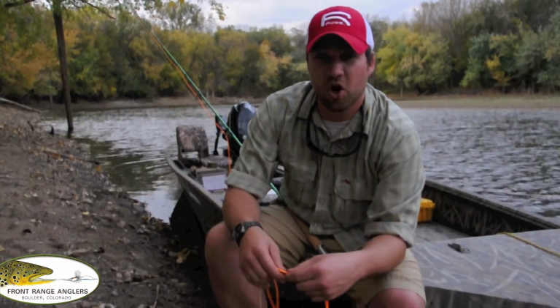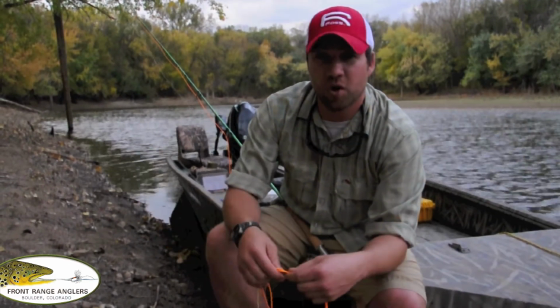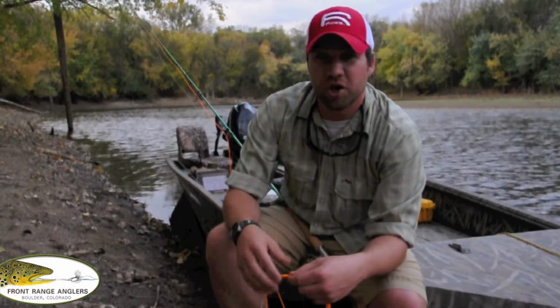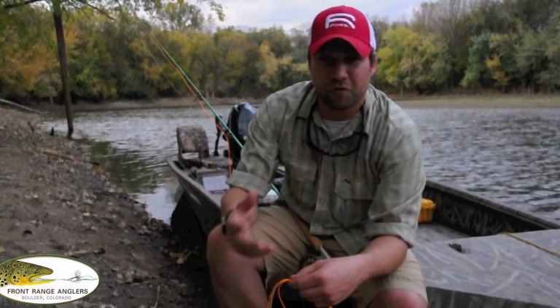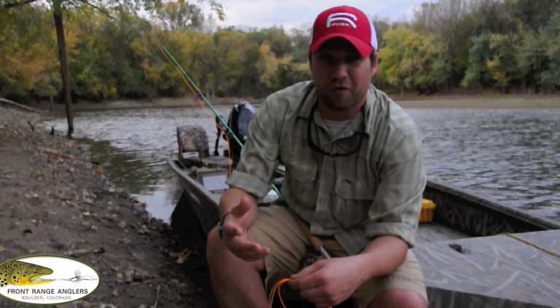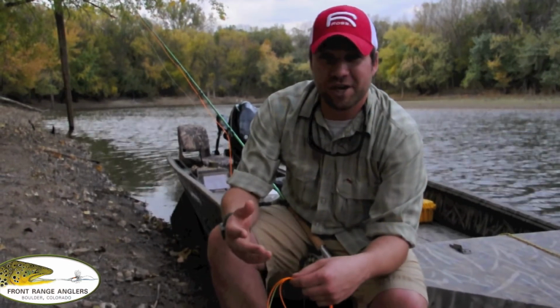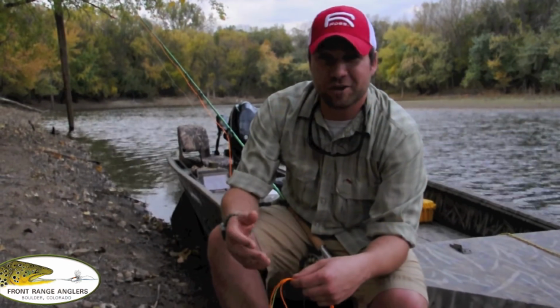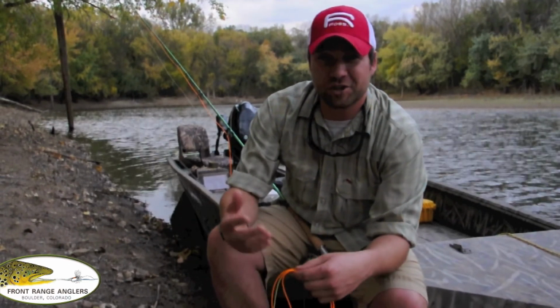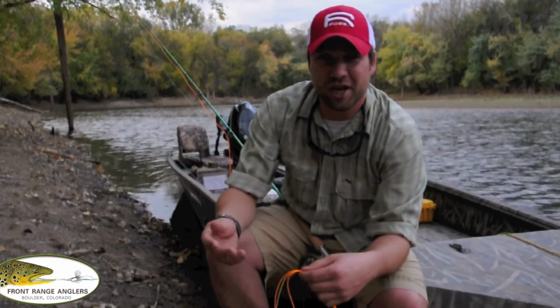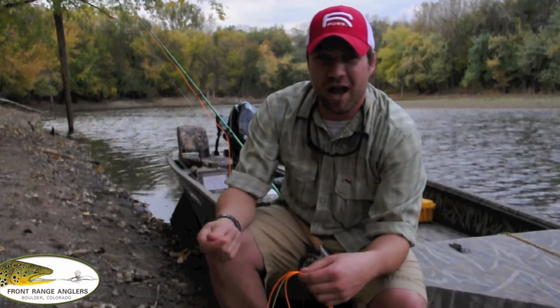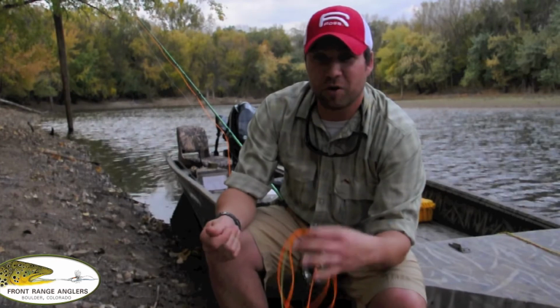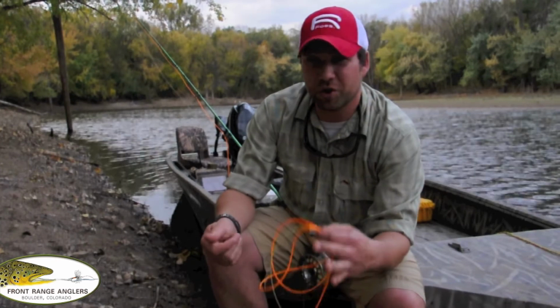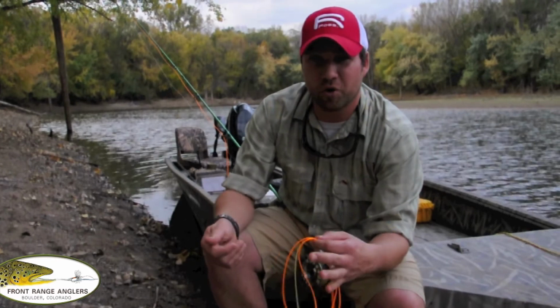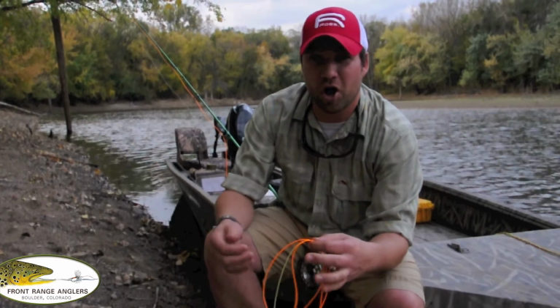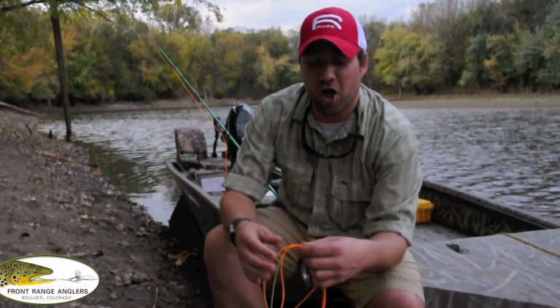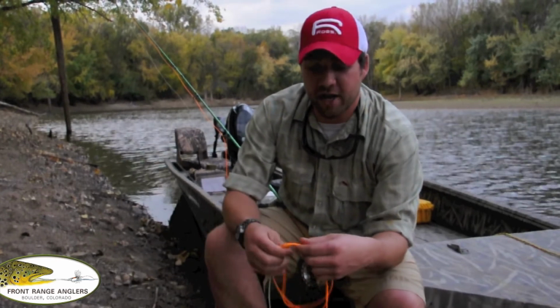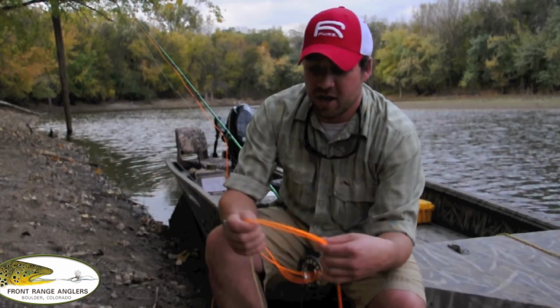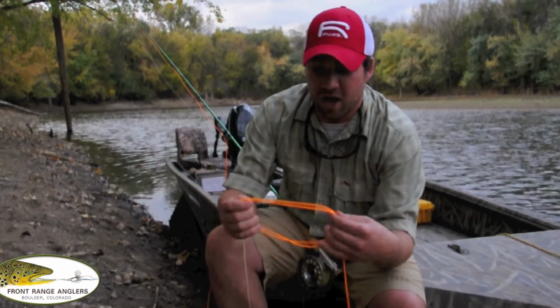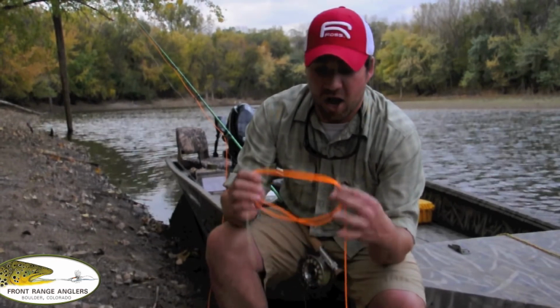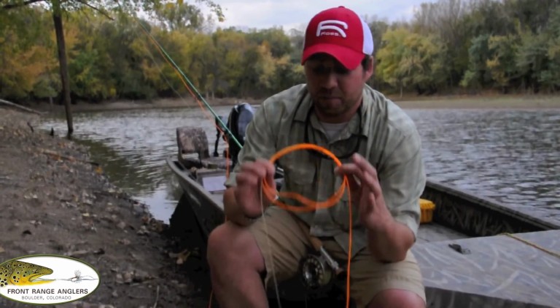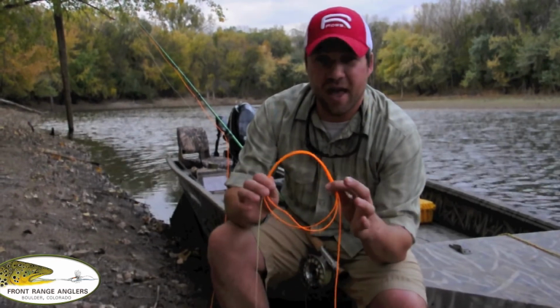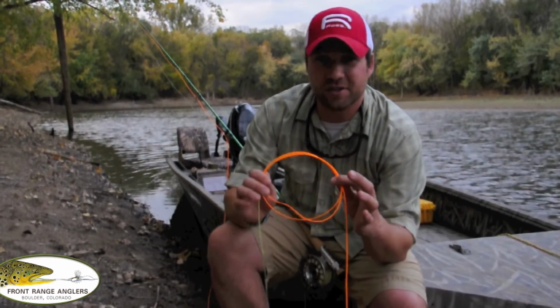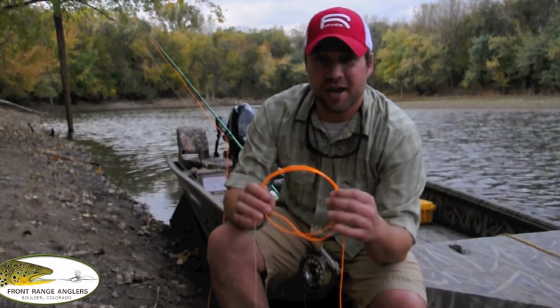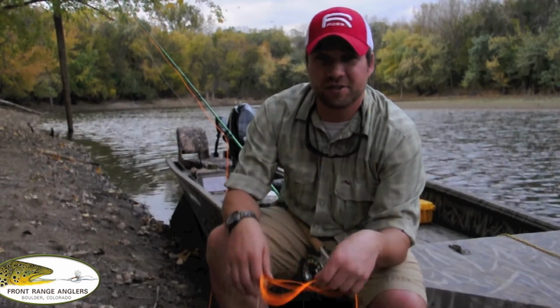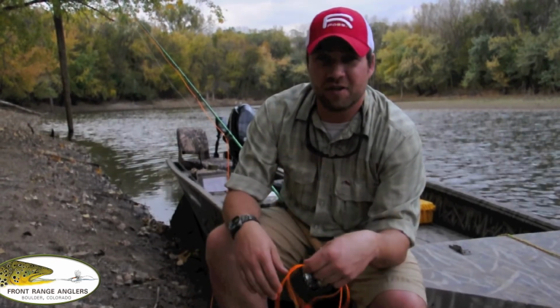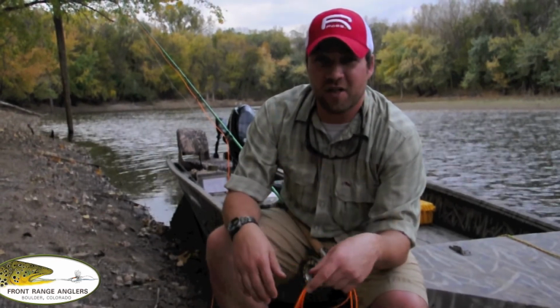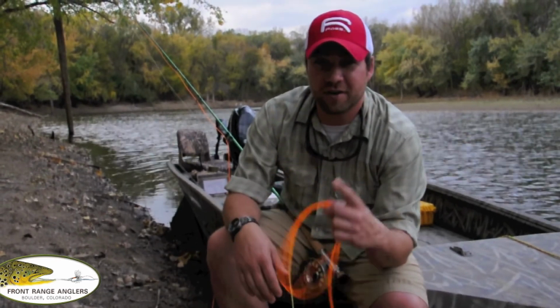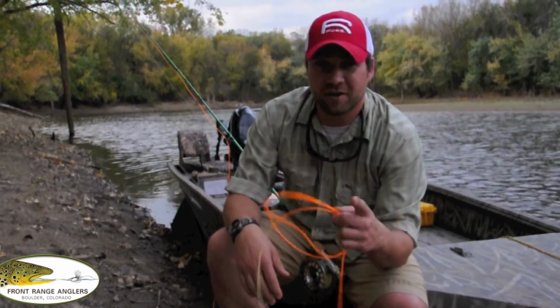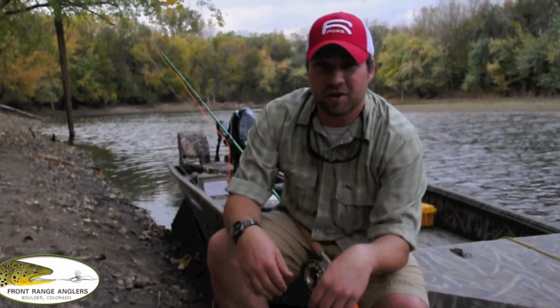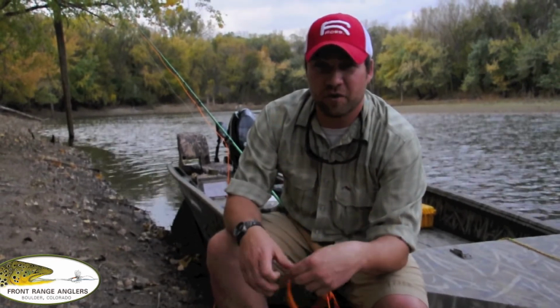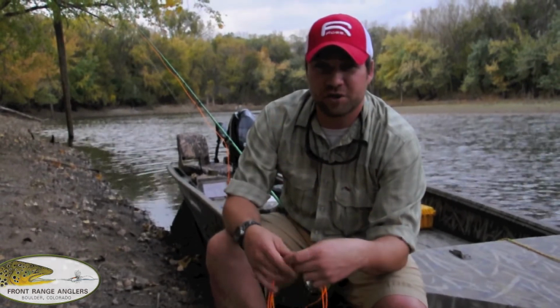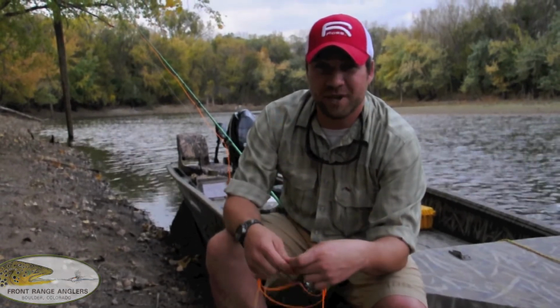So go to Front Range Anglers, check it out — you can order it online. Excellent fly line. Go give her a spin.